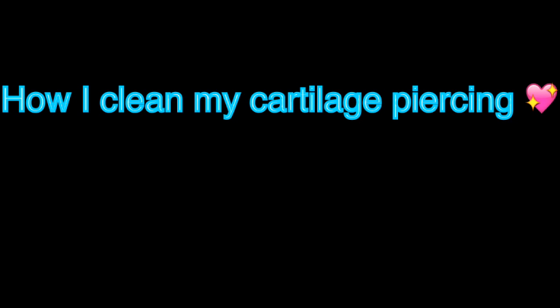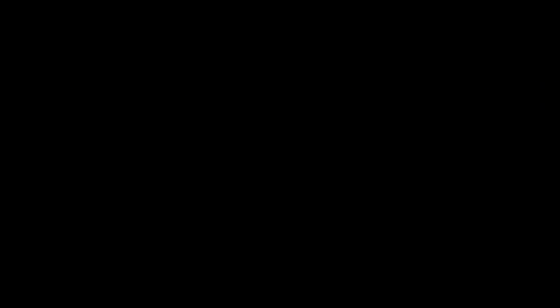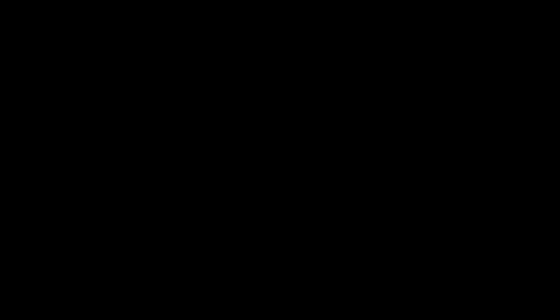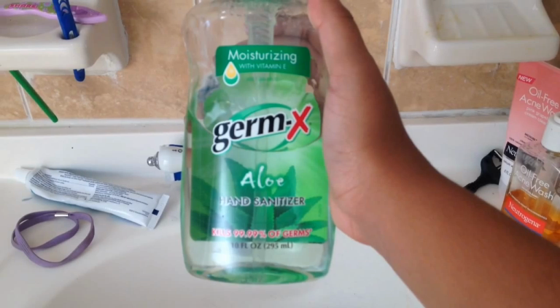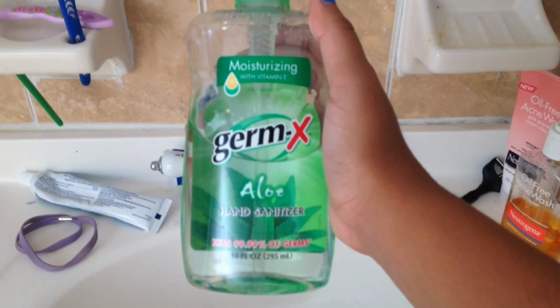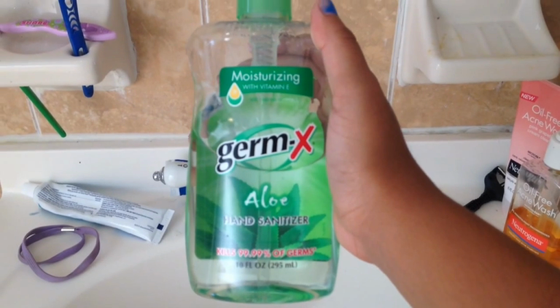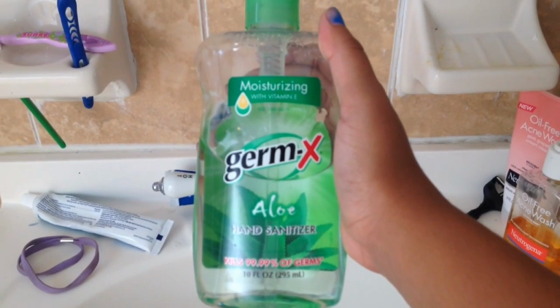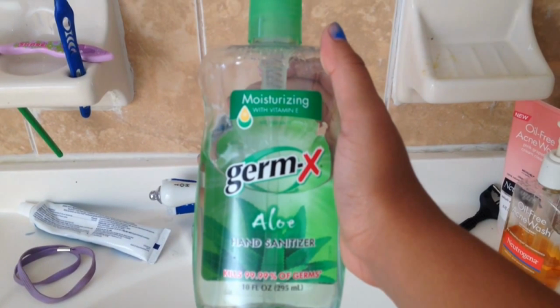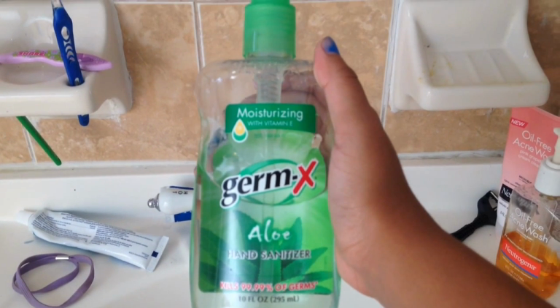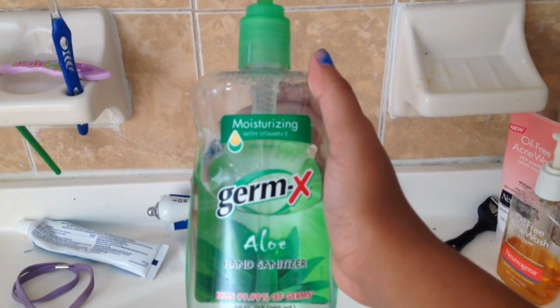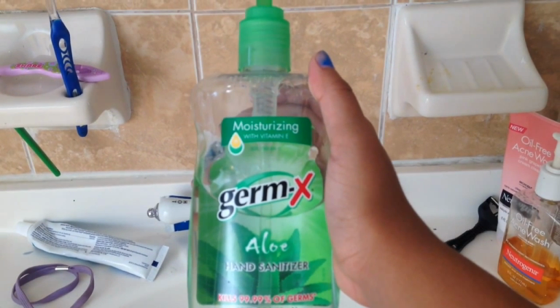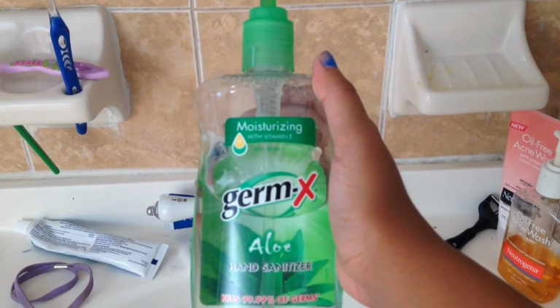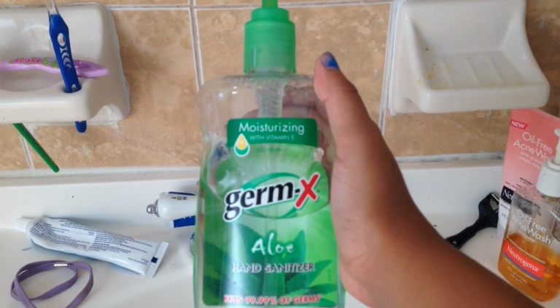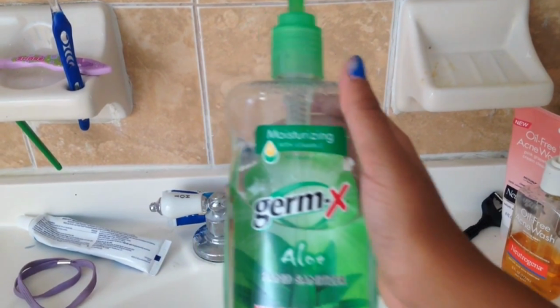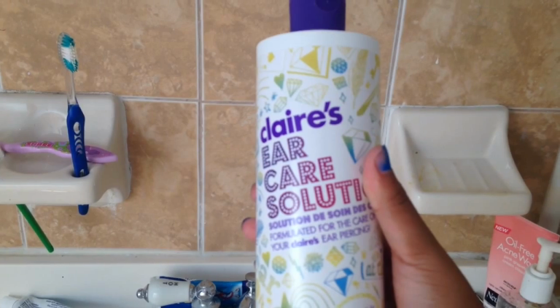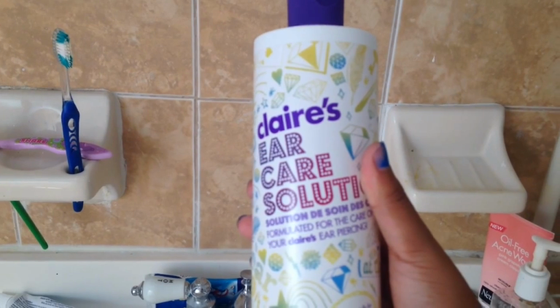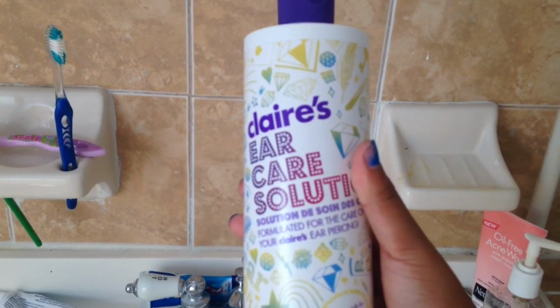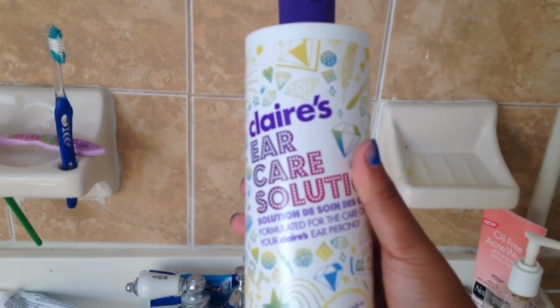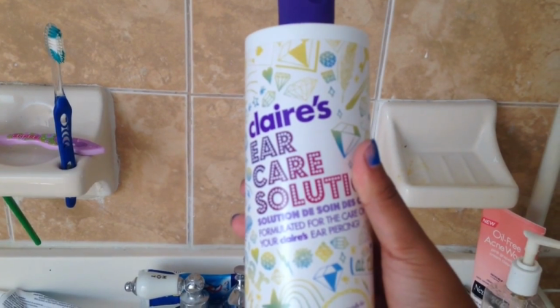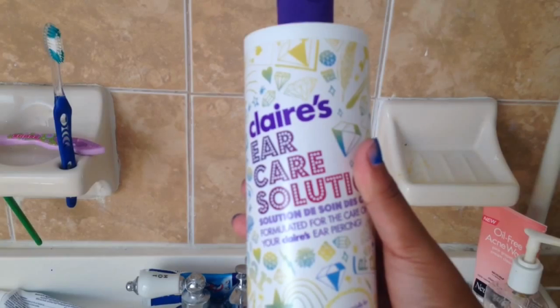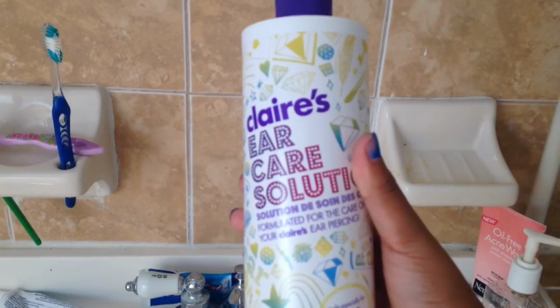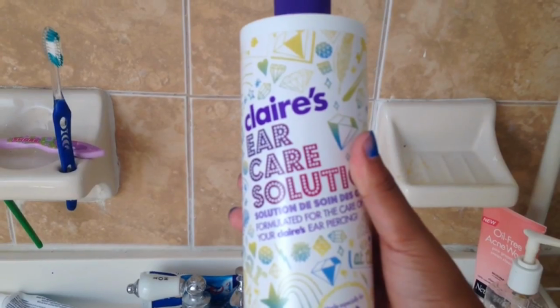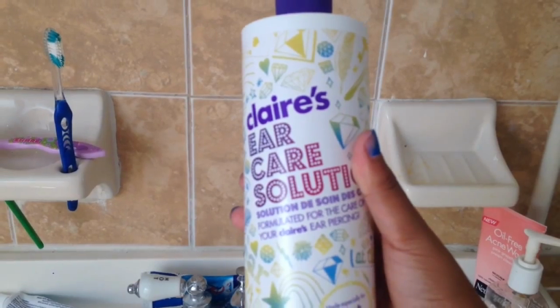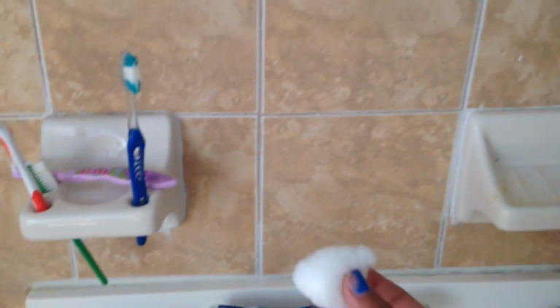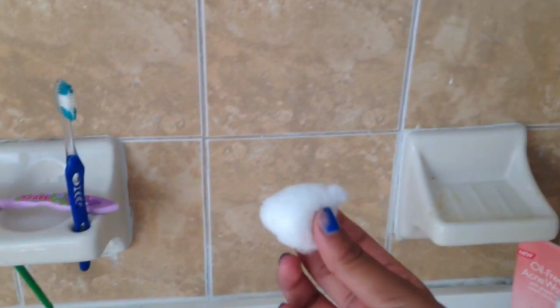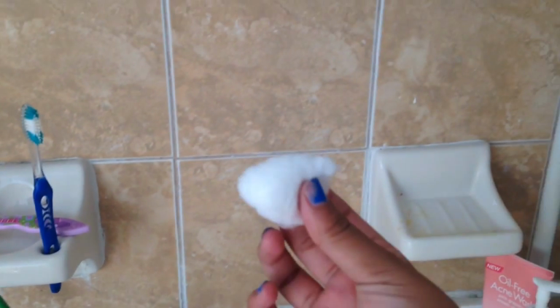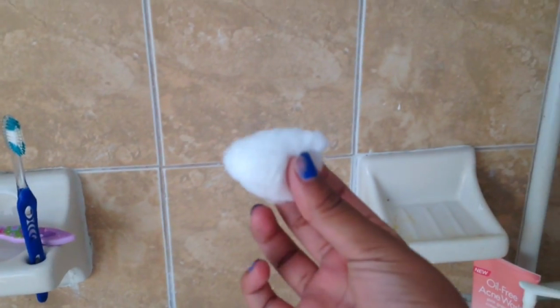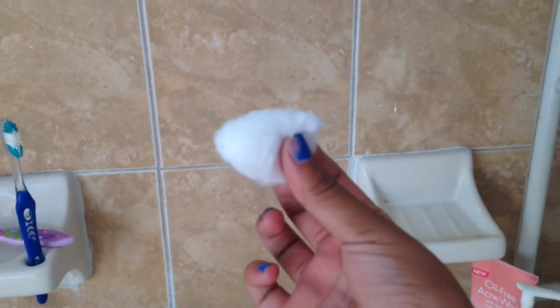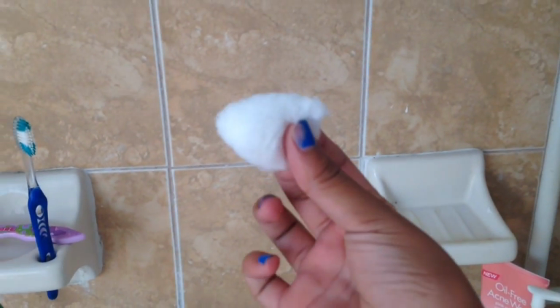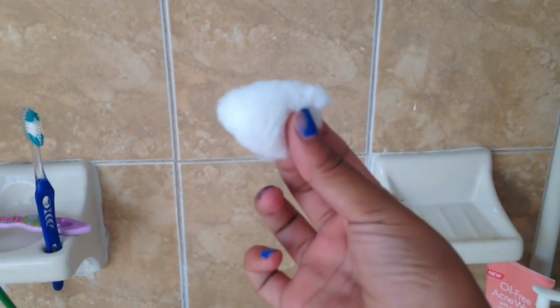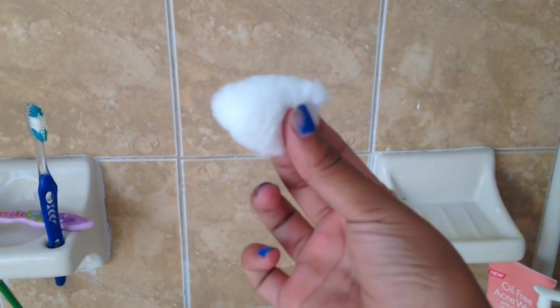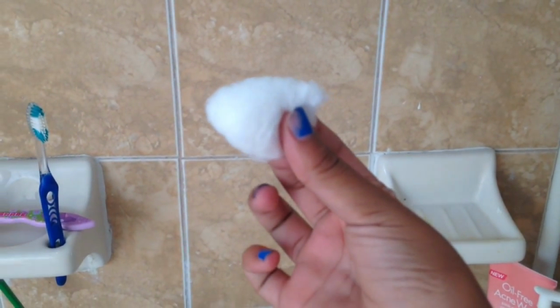The things that I use are a hand sanitizer, my ear care solution, and a cotton ball.